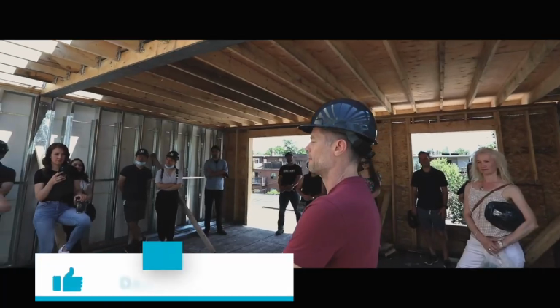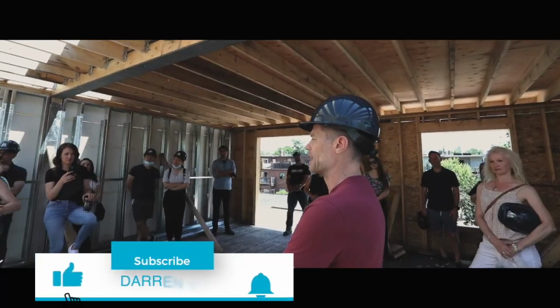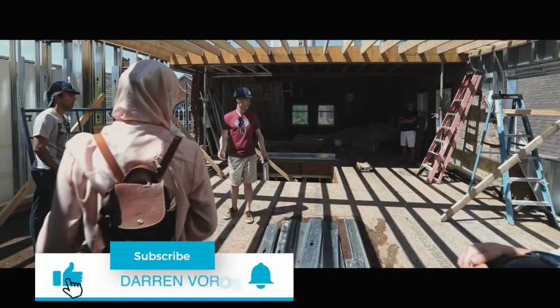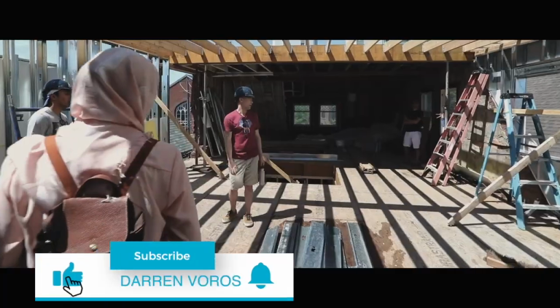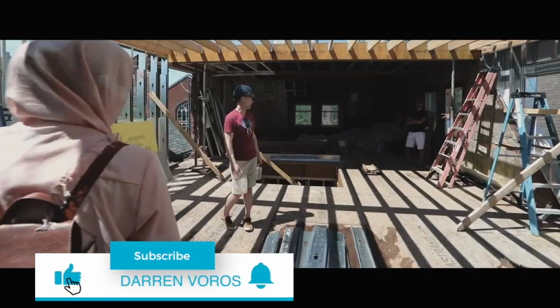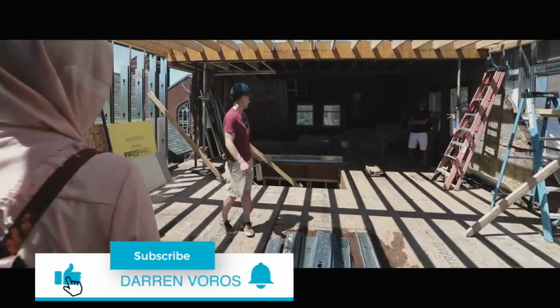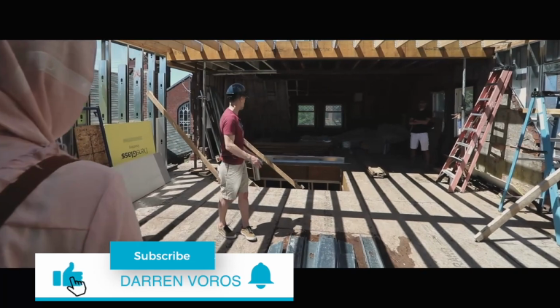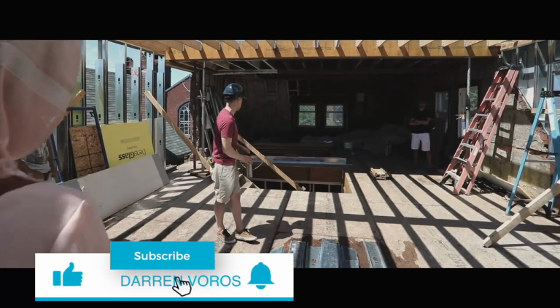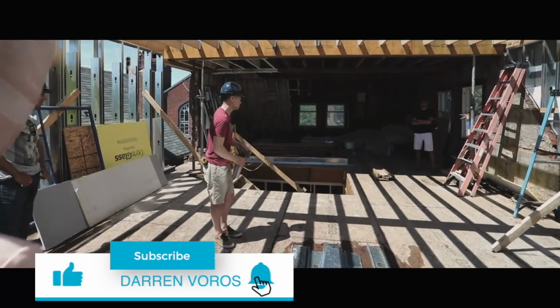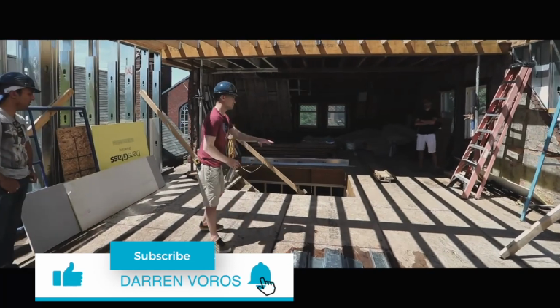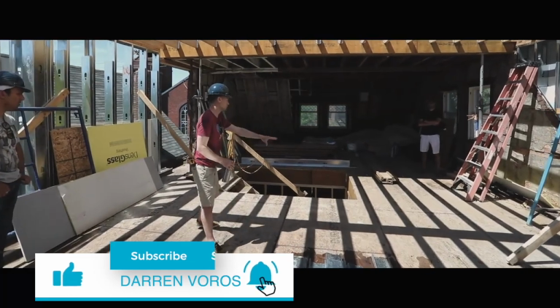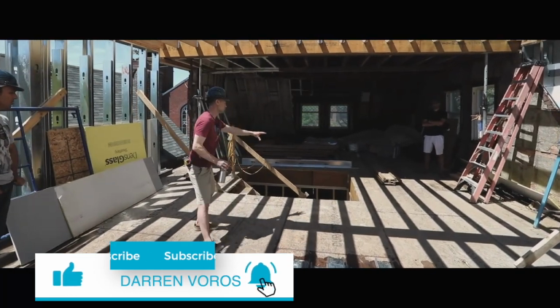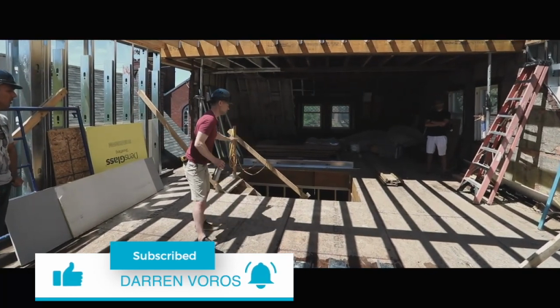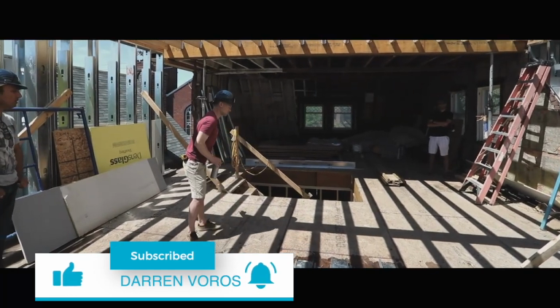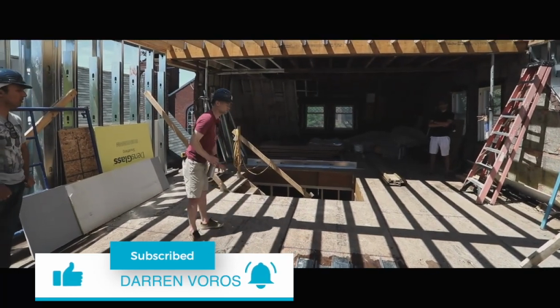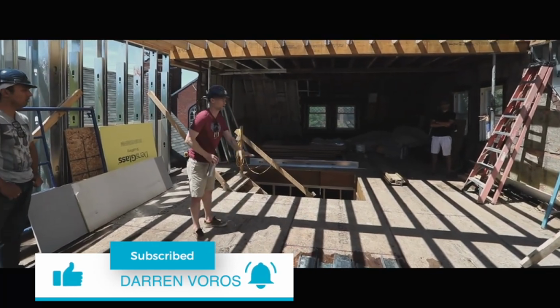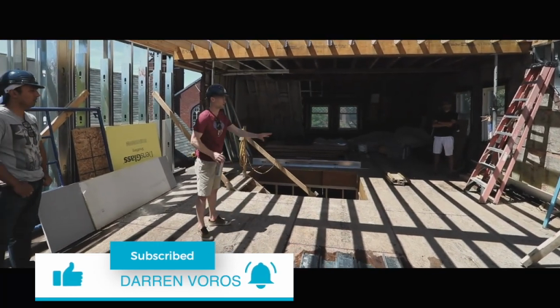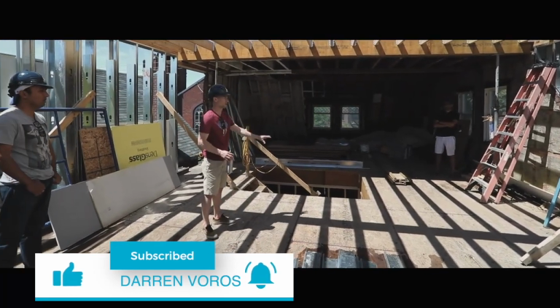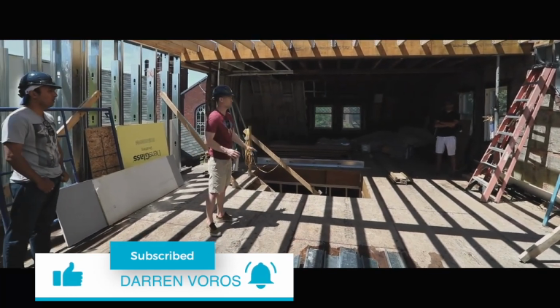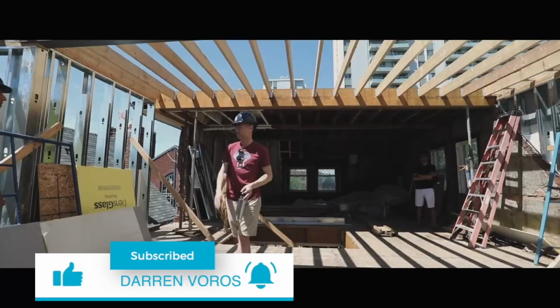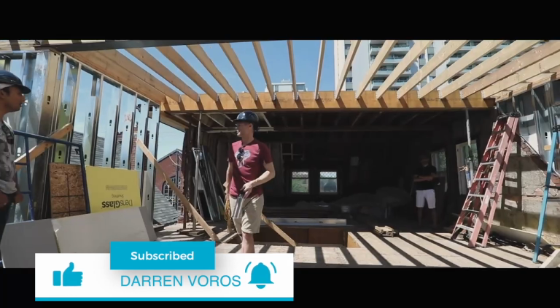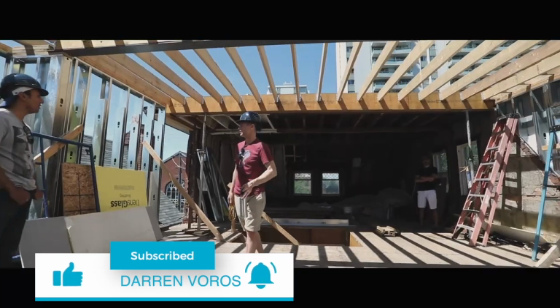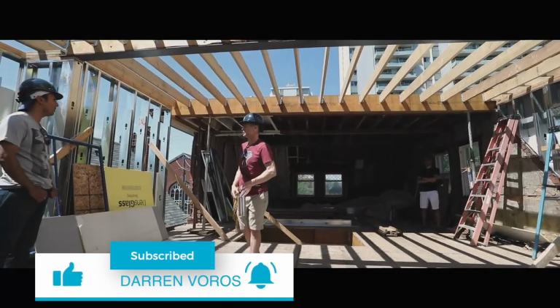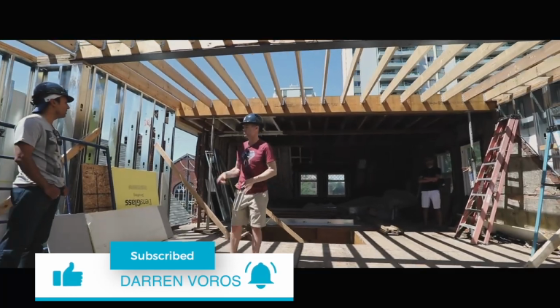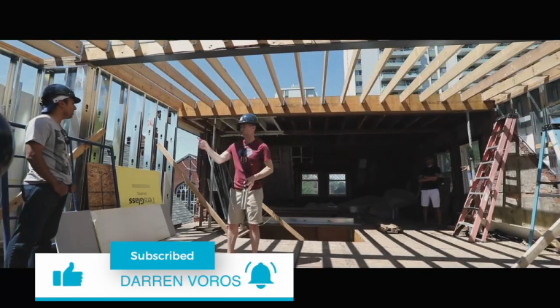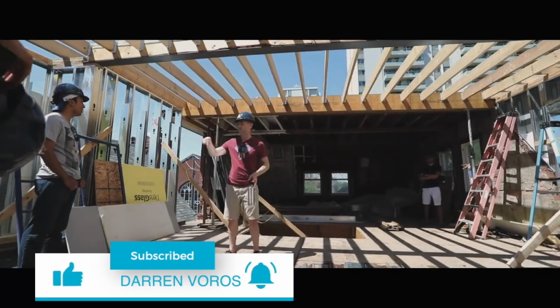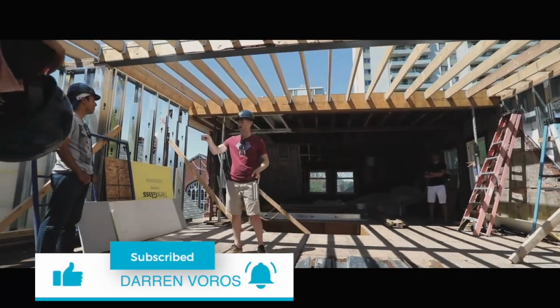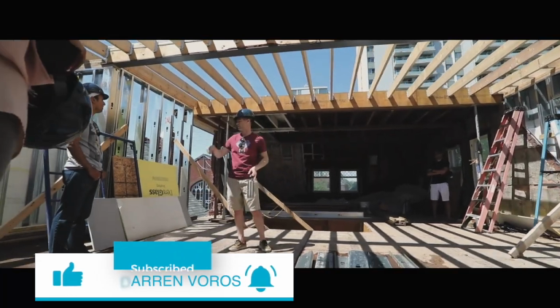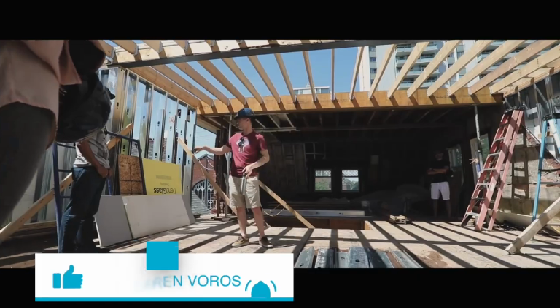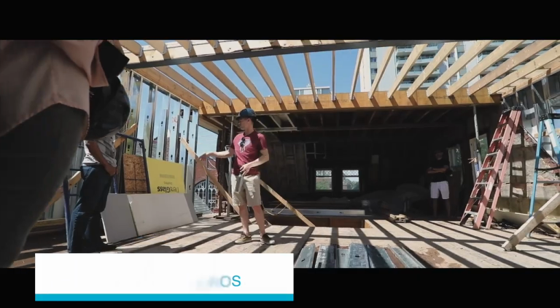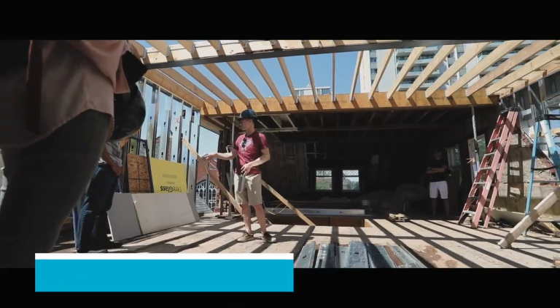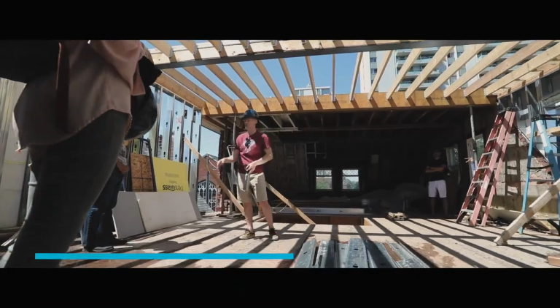Darren Voros here. My mission is to help you reduce your real estate investing education time from months to minutes. Subscribe not to miss what's coming.